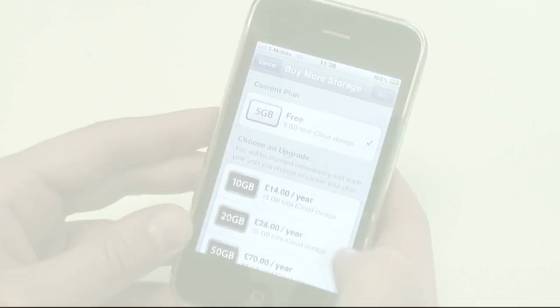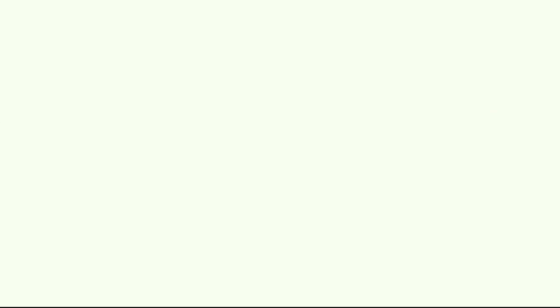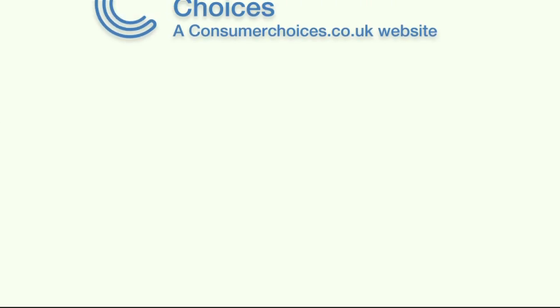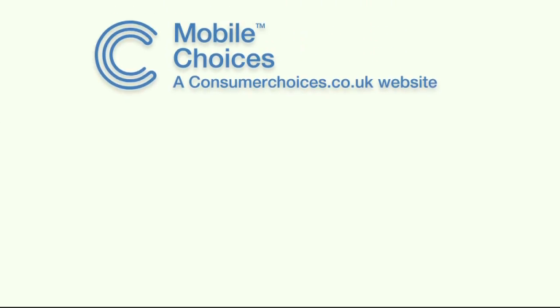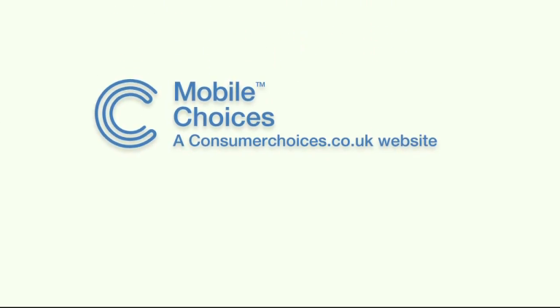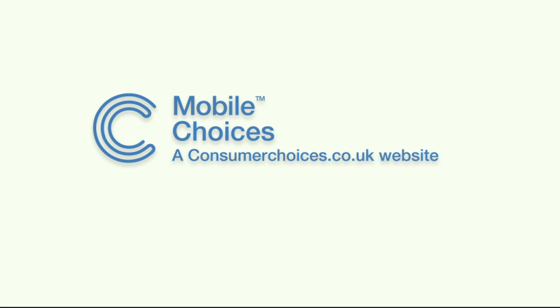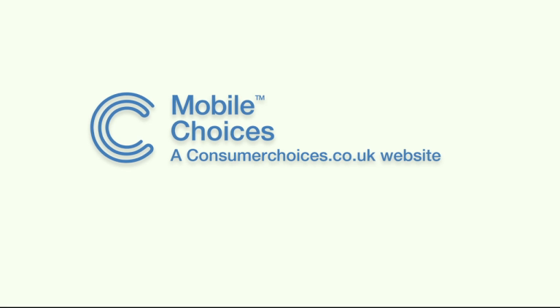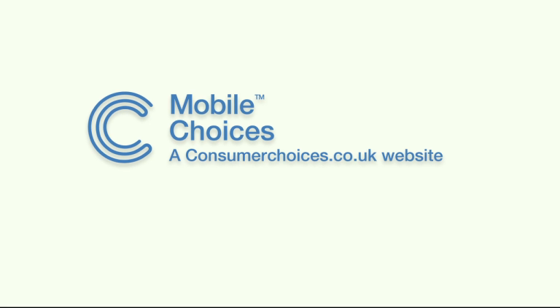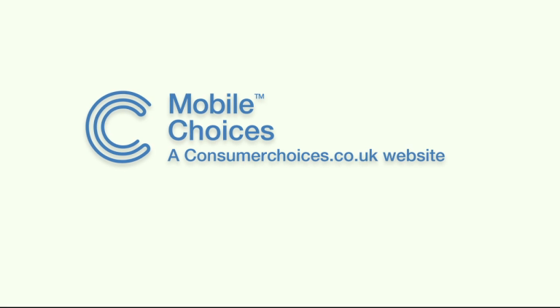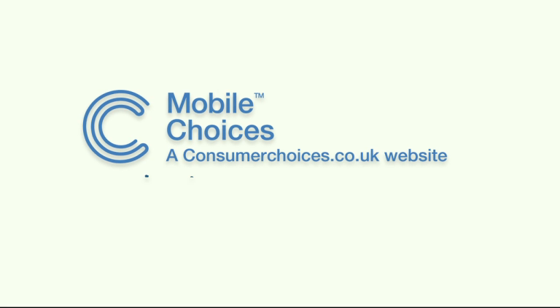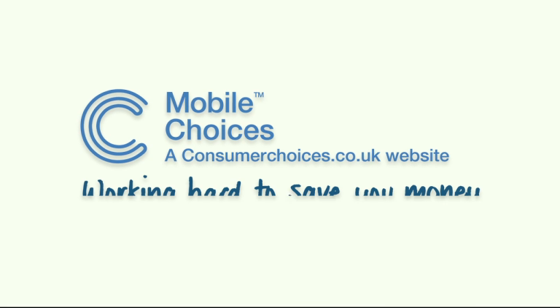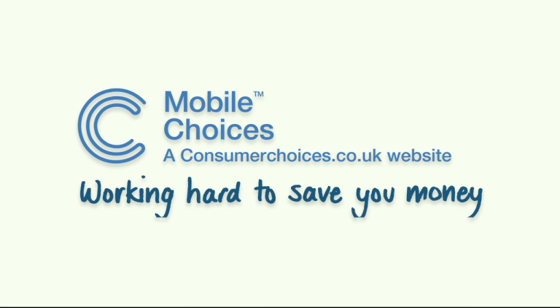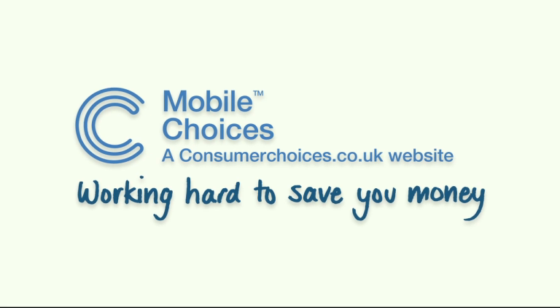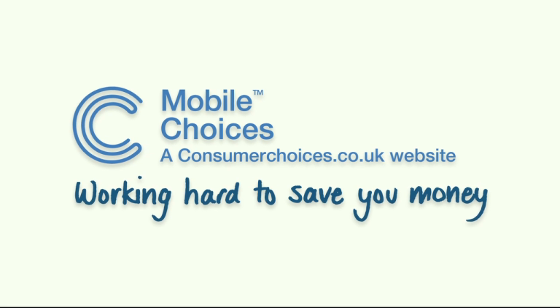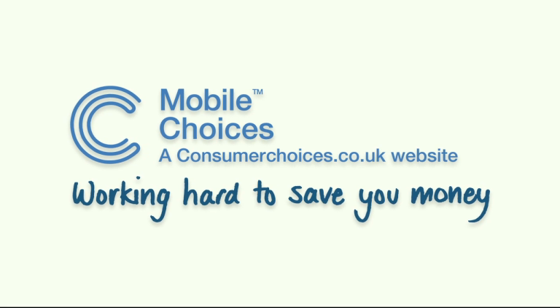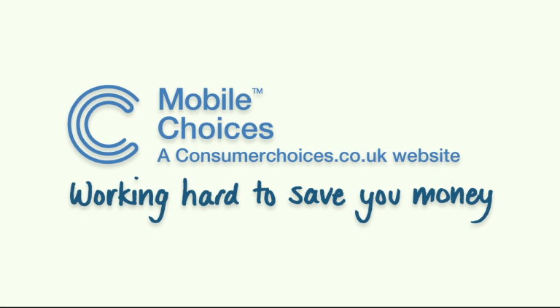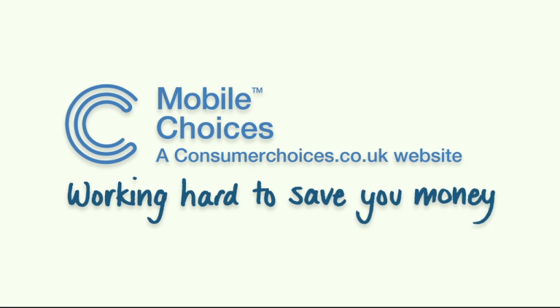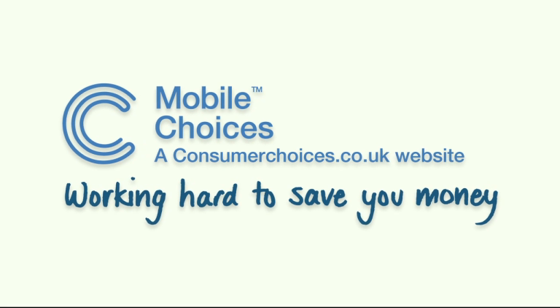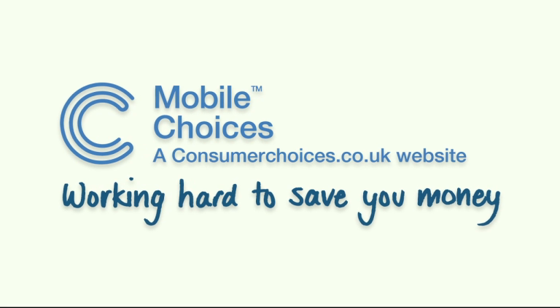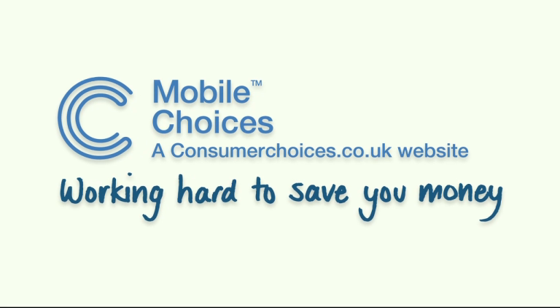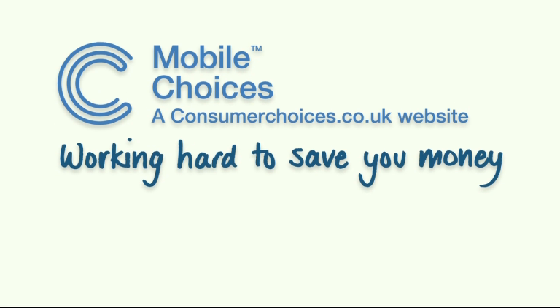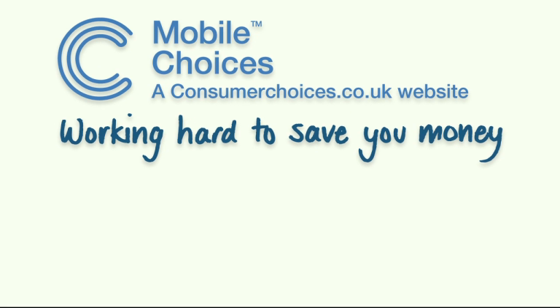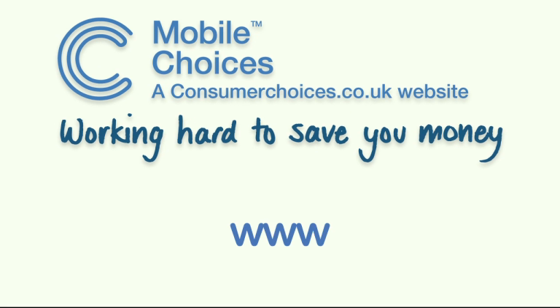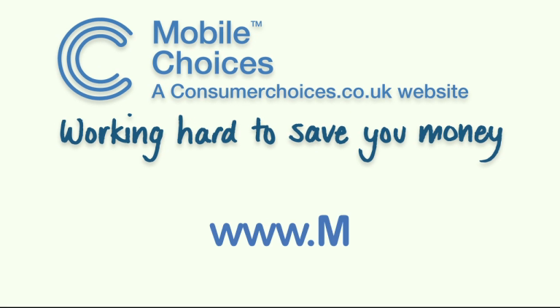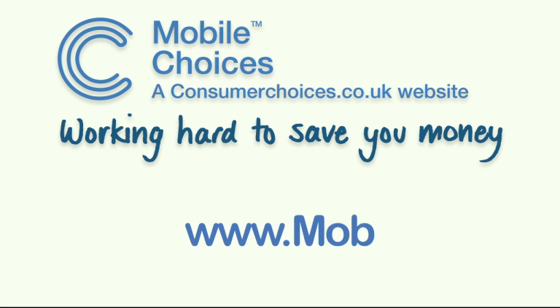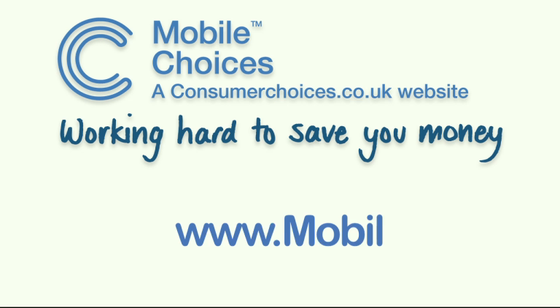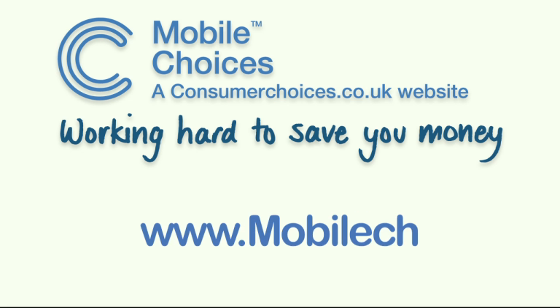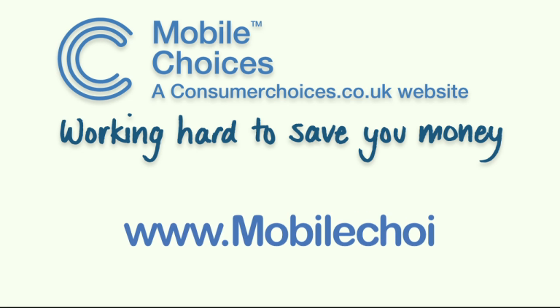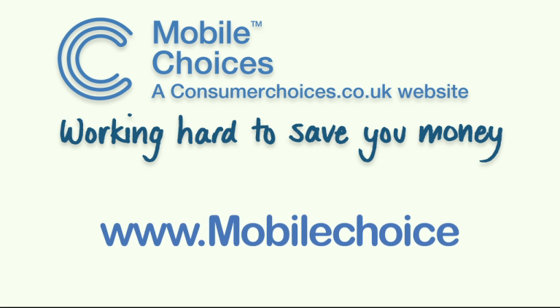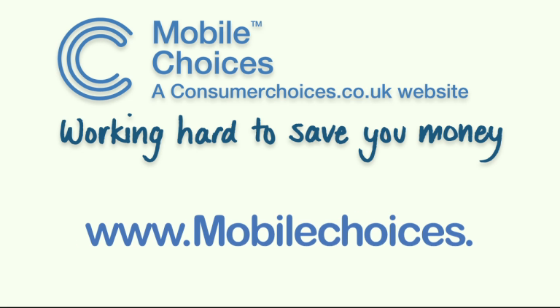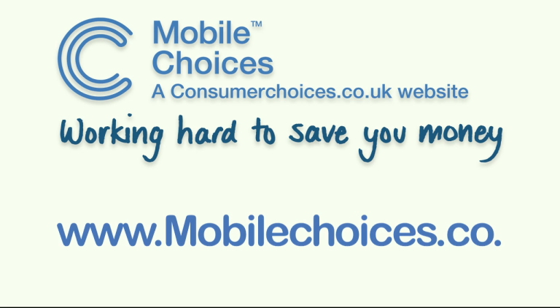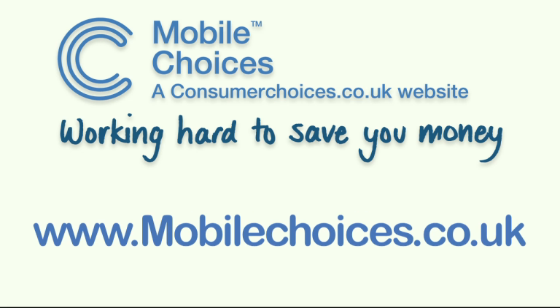For more iPhone and mobile phone tips, as well as great smartphone deals, go to our website mobilechoices.co.uk.